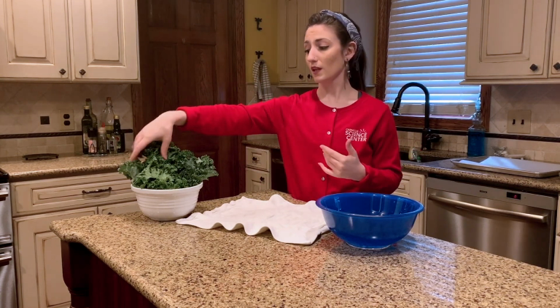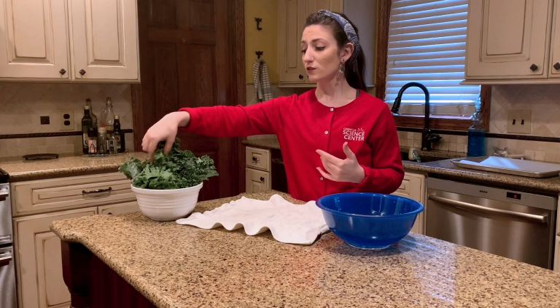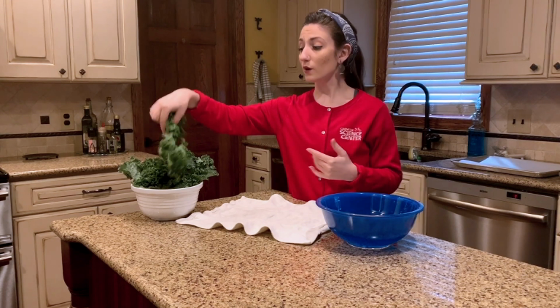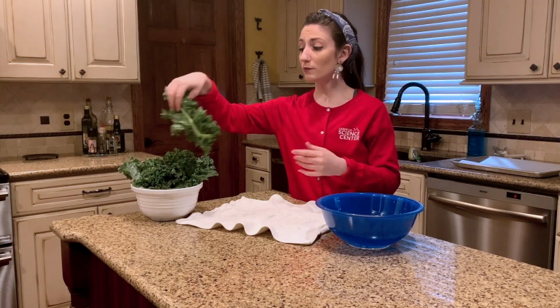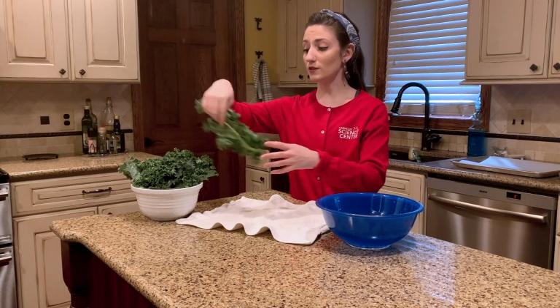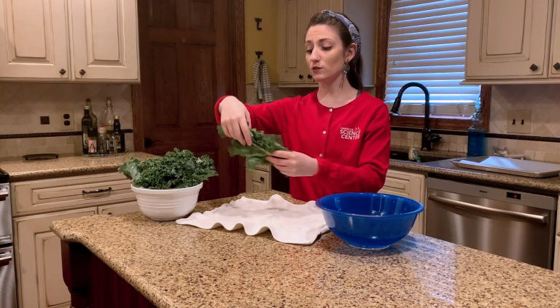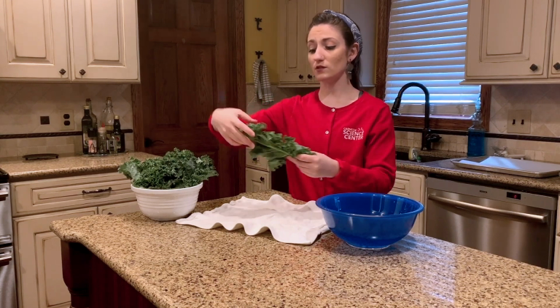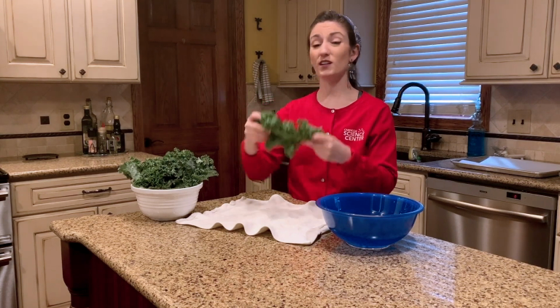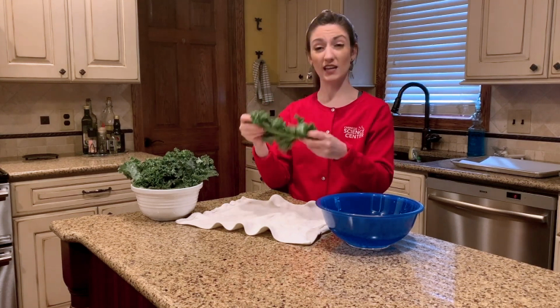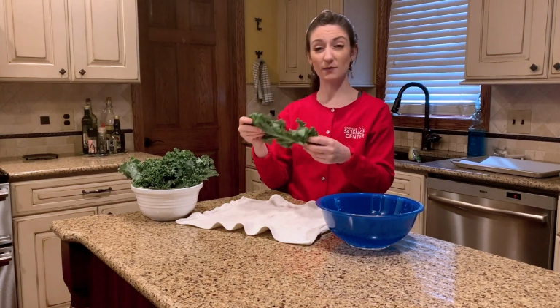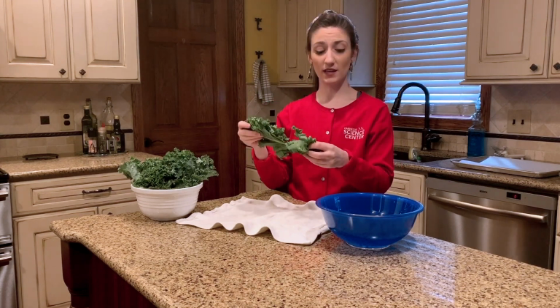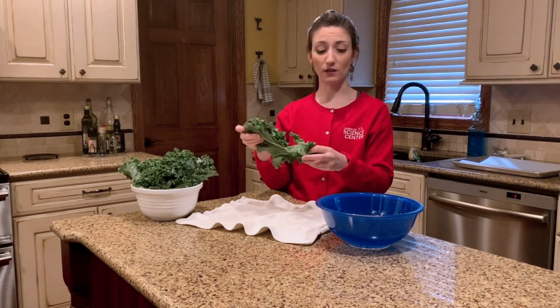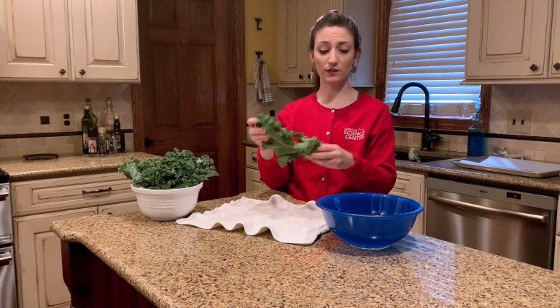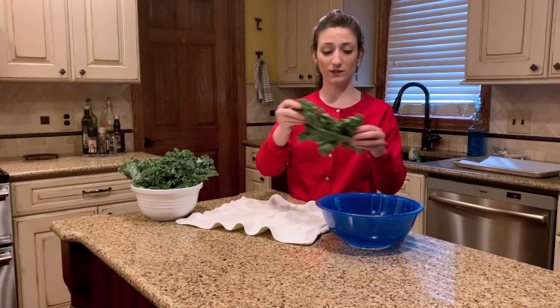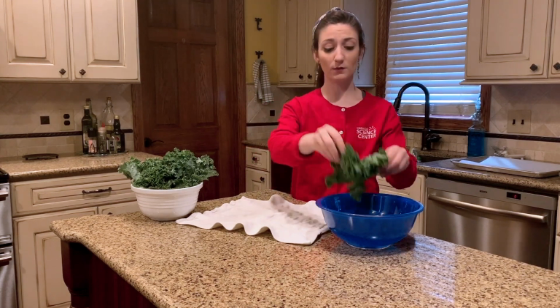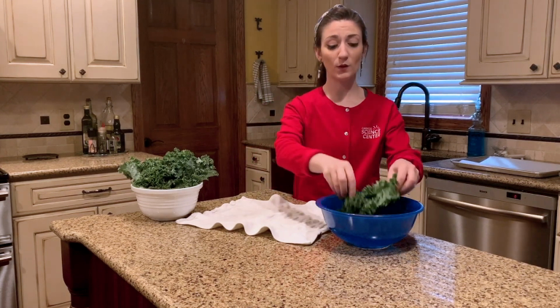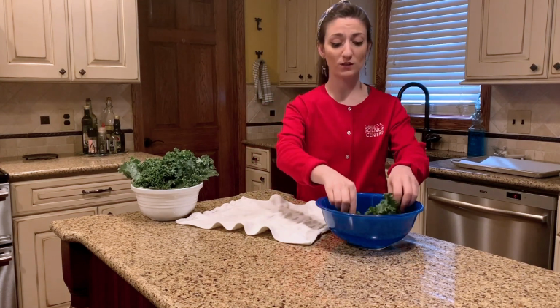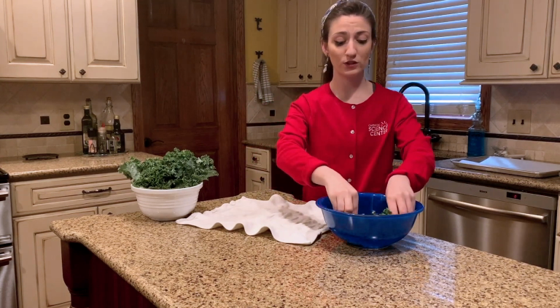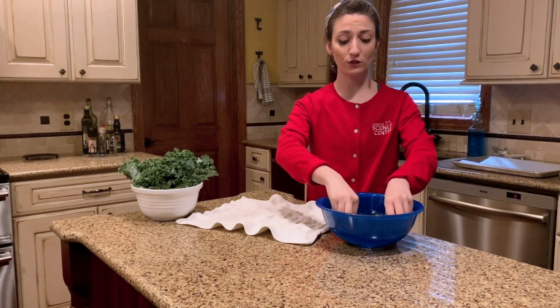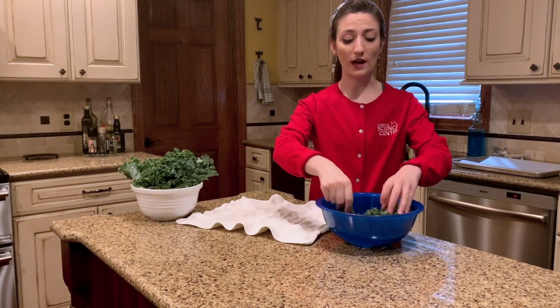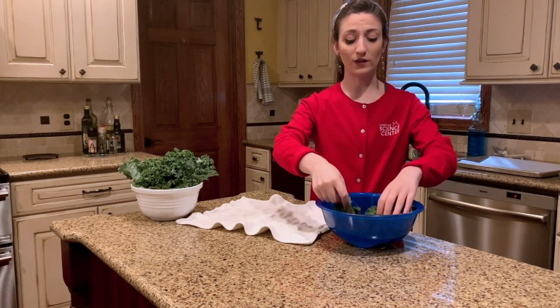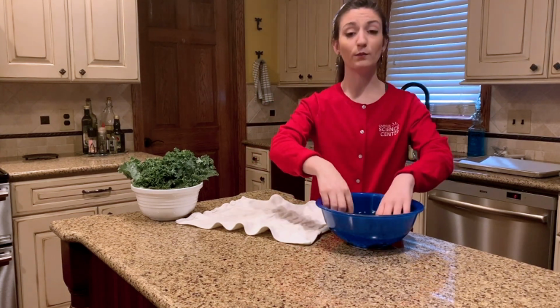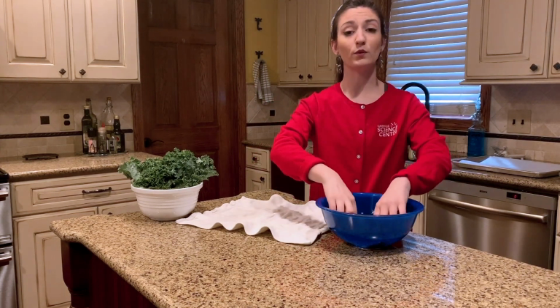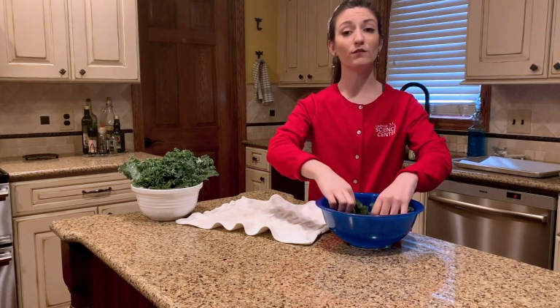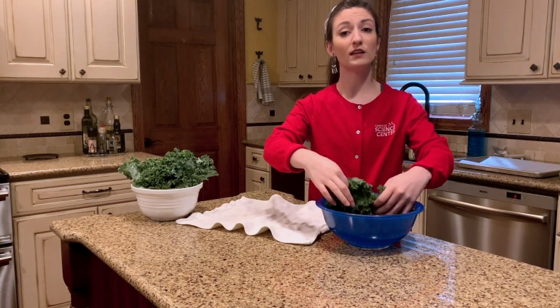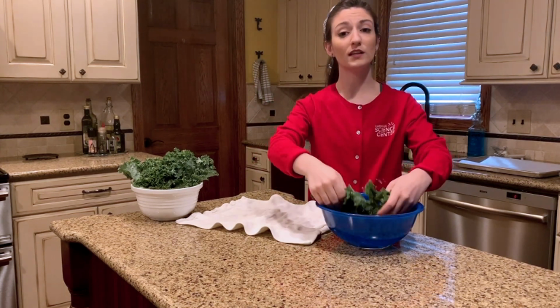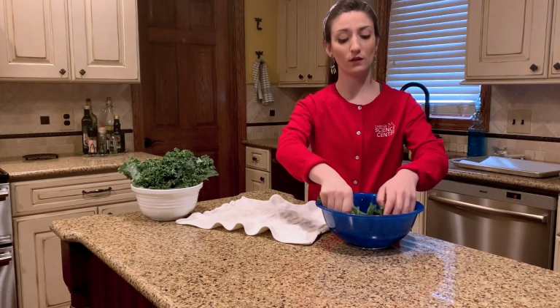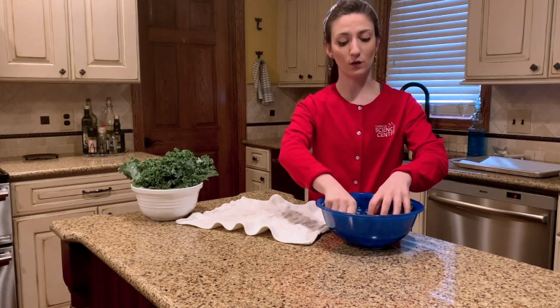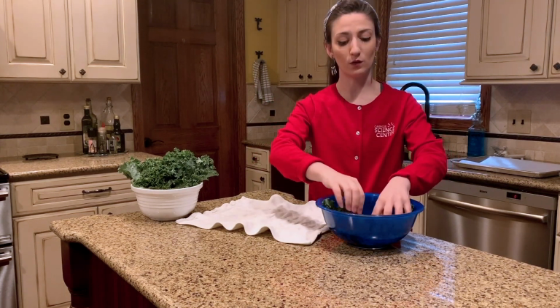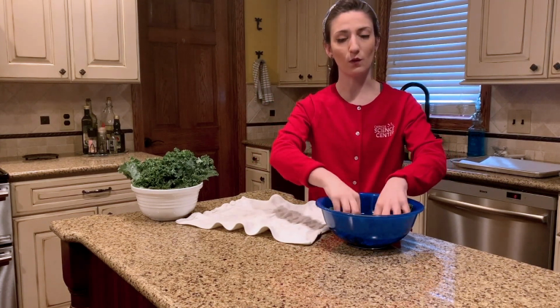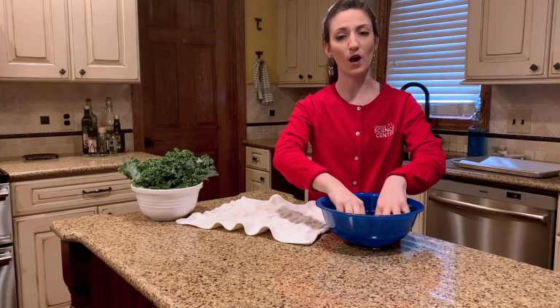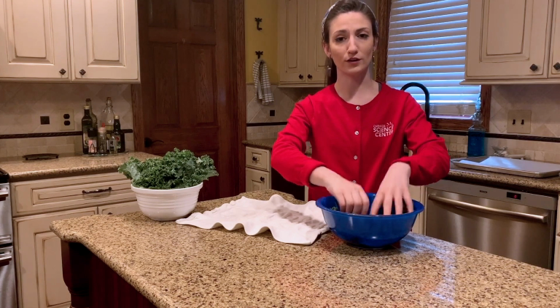So I'm going to need to wash our kale leaves before we start prepping them. What I'm going to do is take my kale leaf and swish it around in a bowl of clean, cold water.